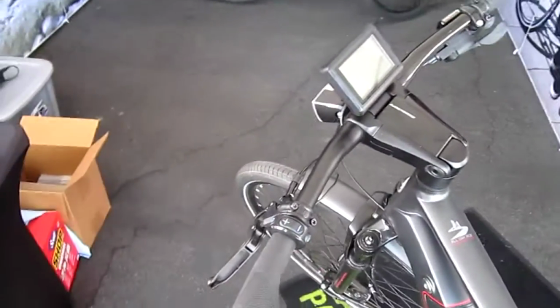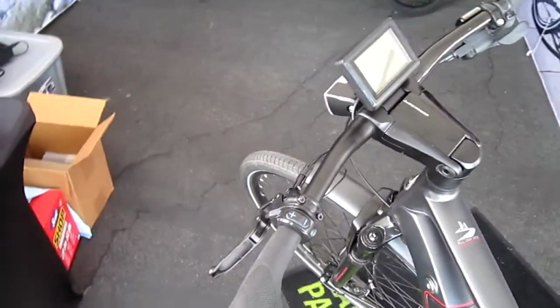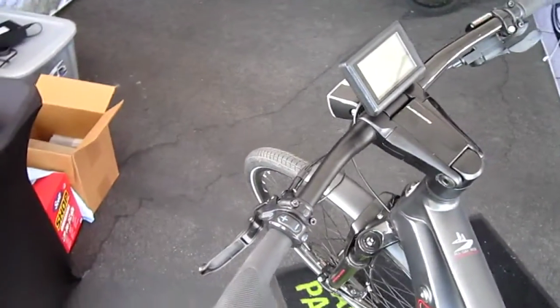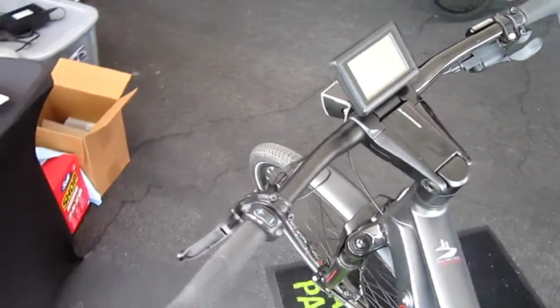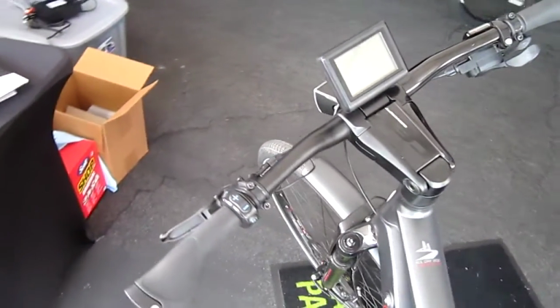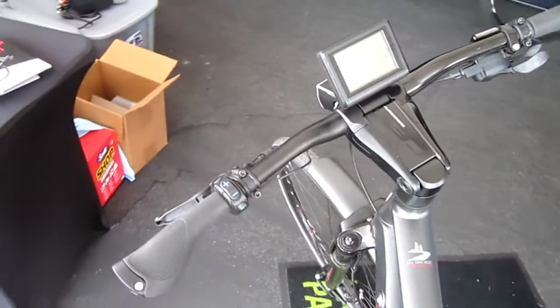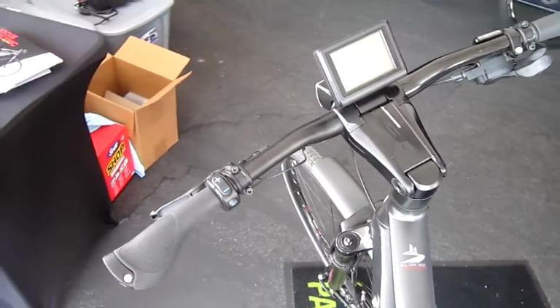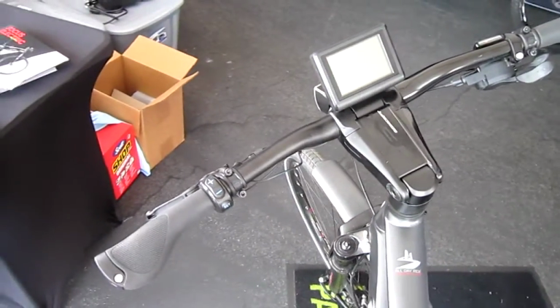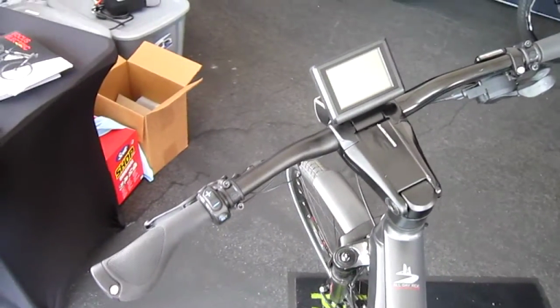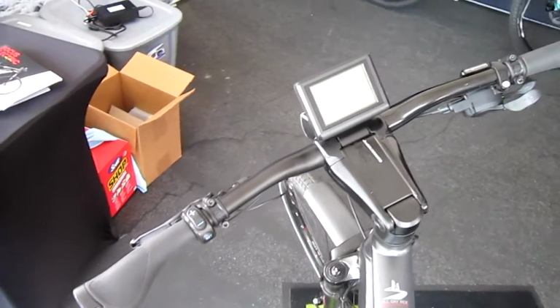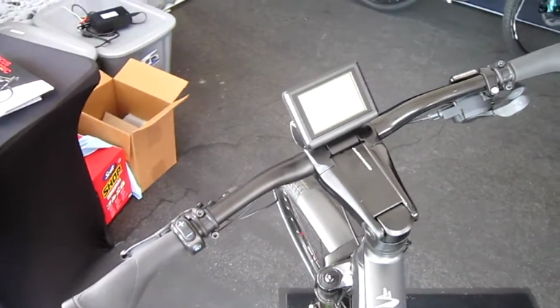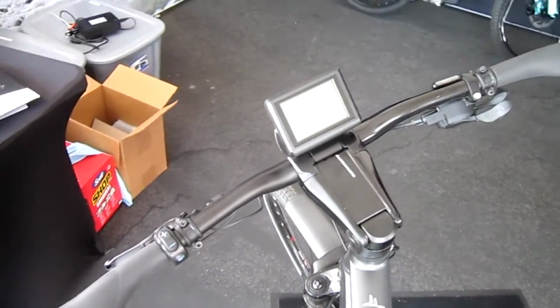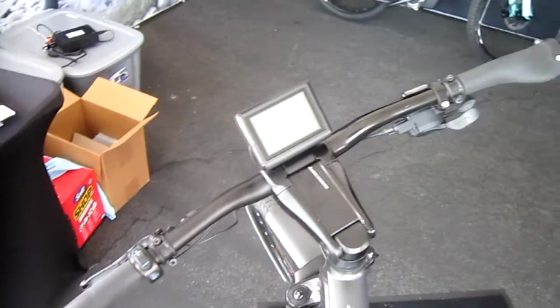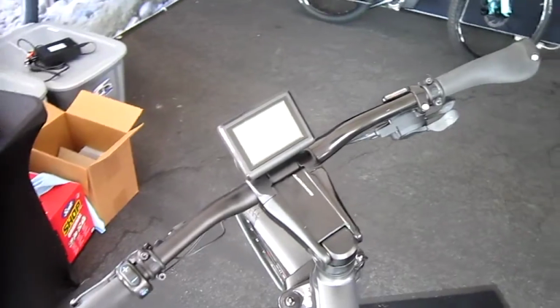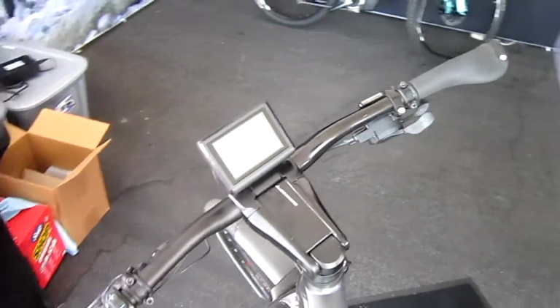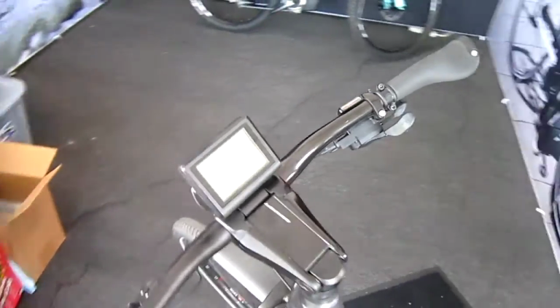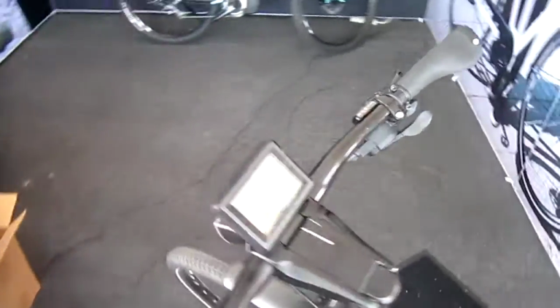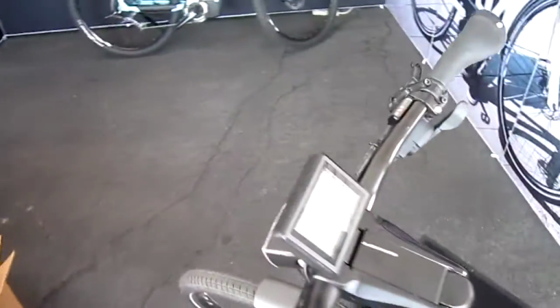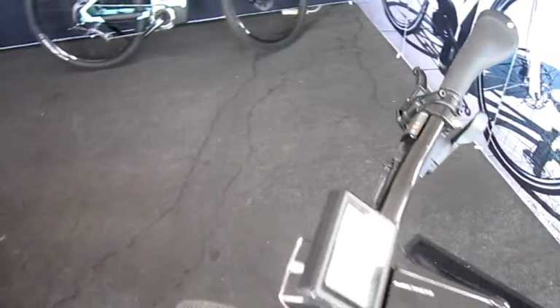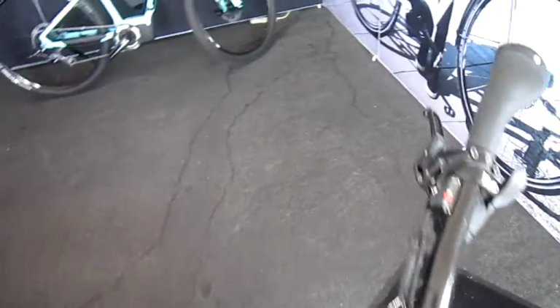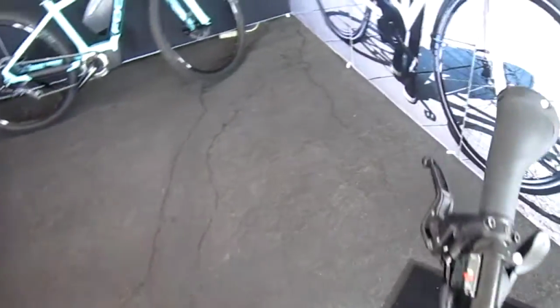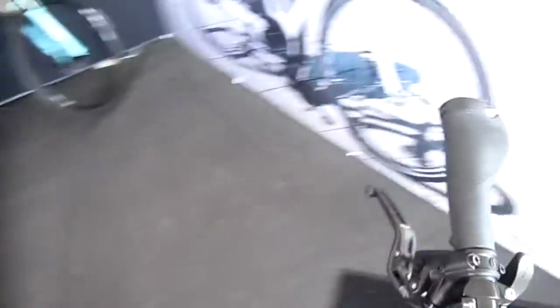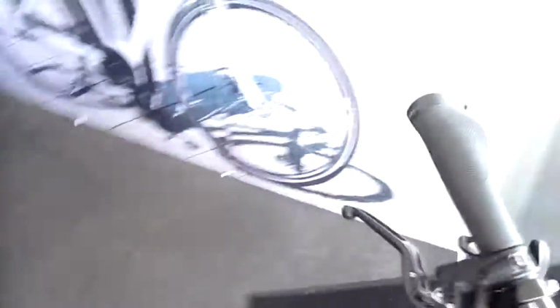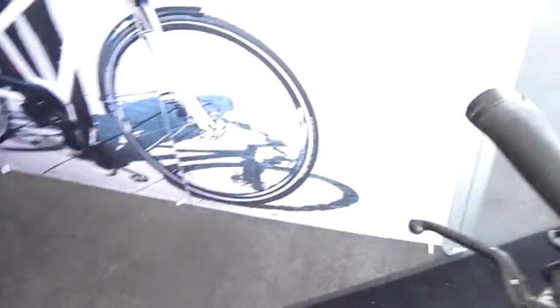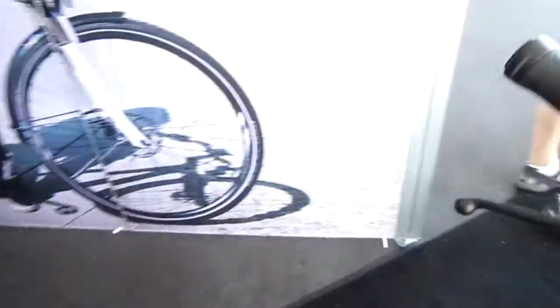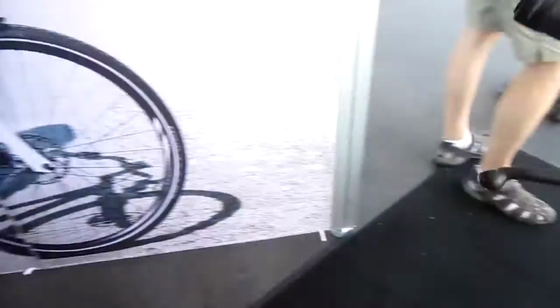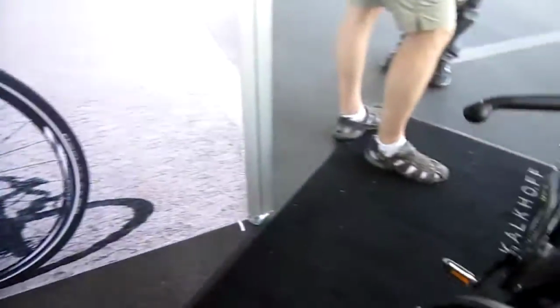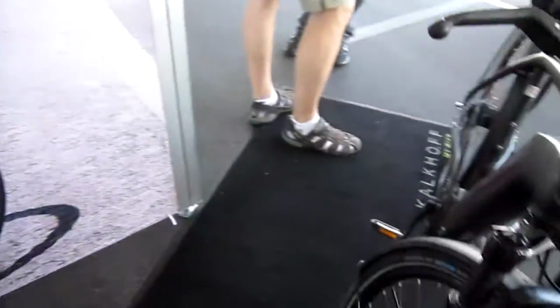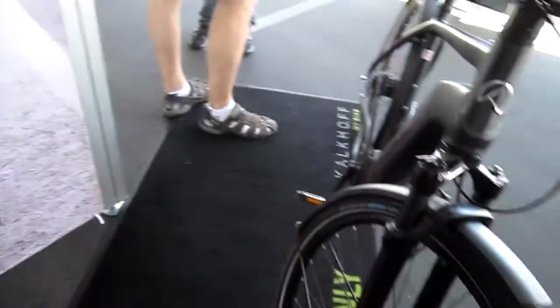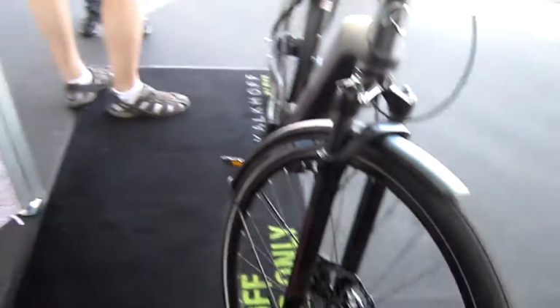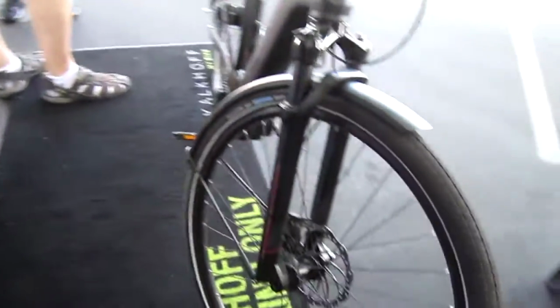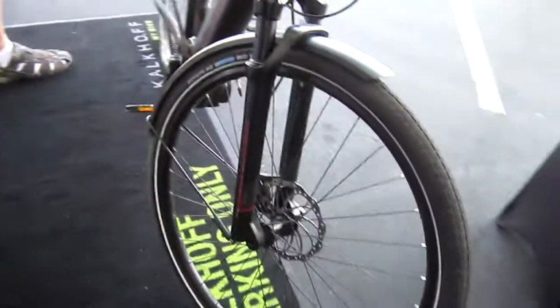I just did a review on the Kalkhoff but it was last year's model. They were telling me these will be out any time, and there they are. So hydraulic disc brakes.